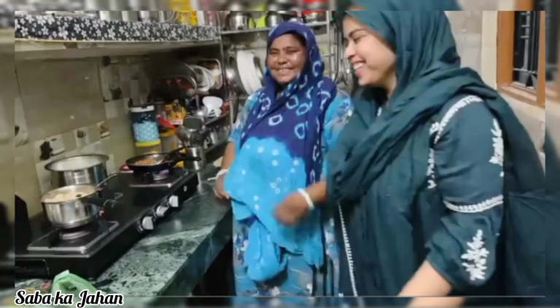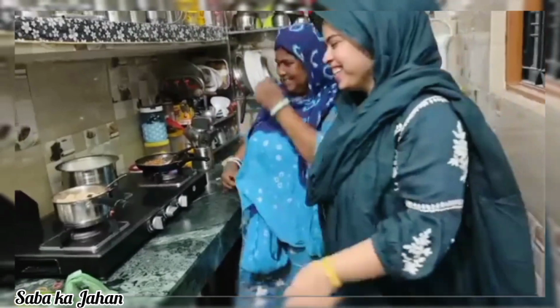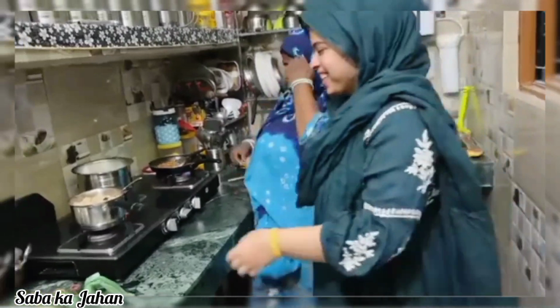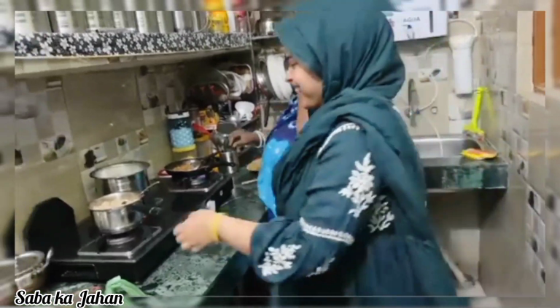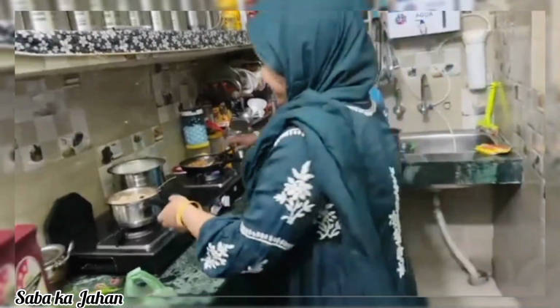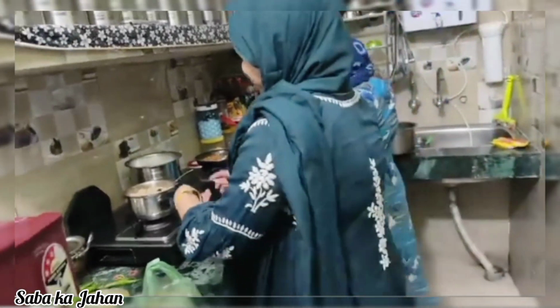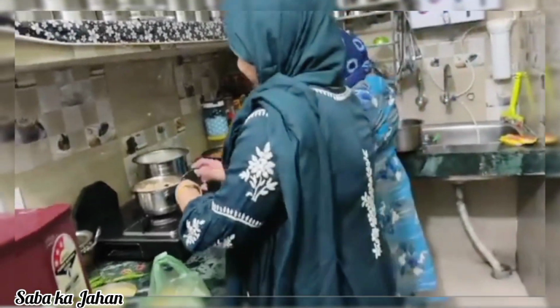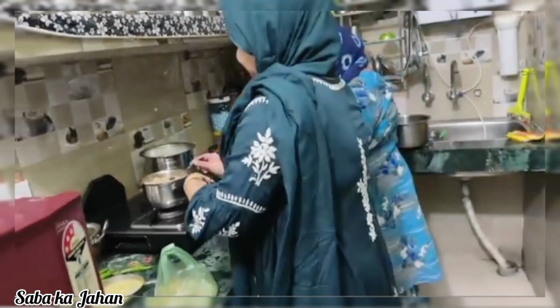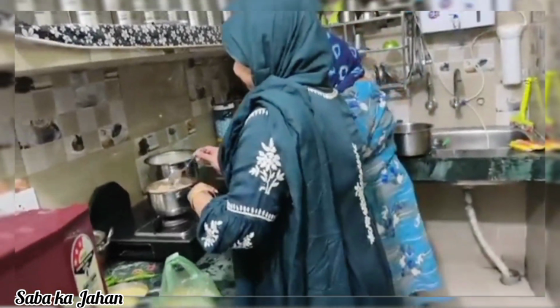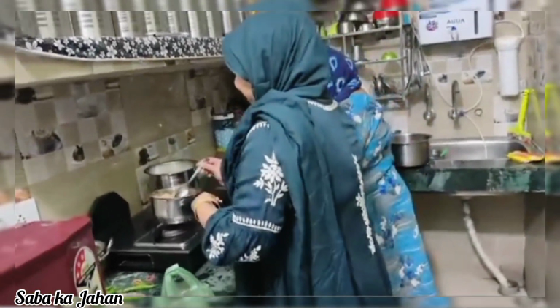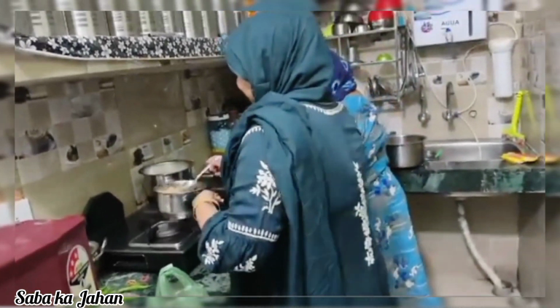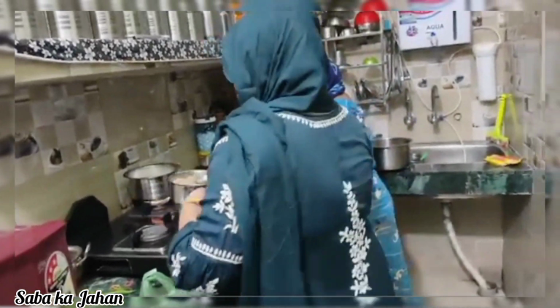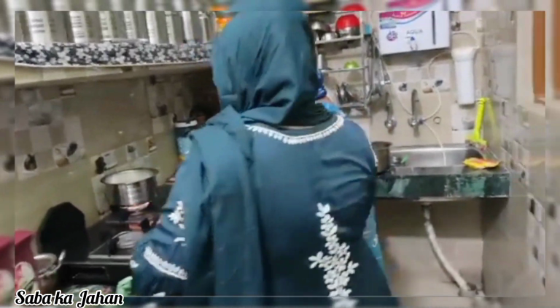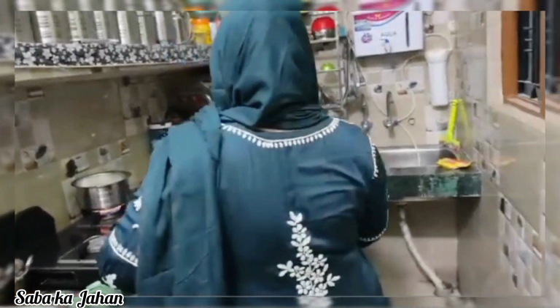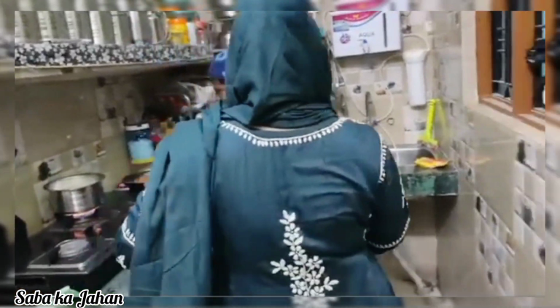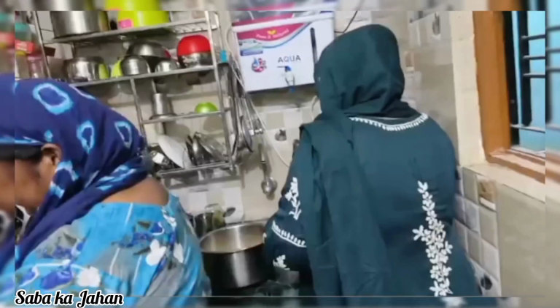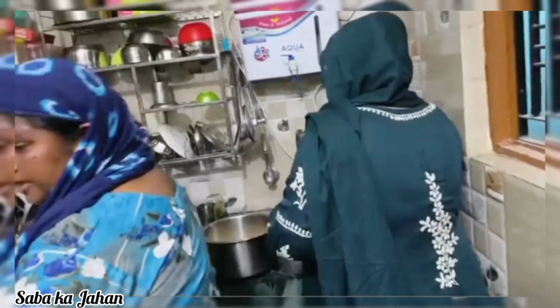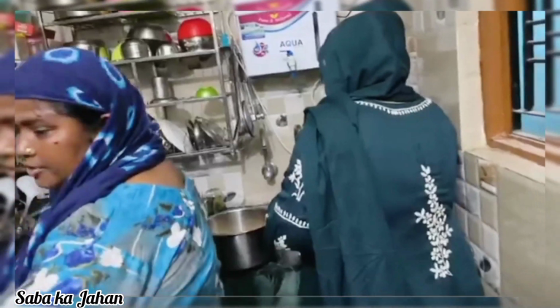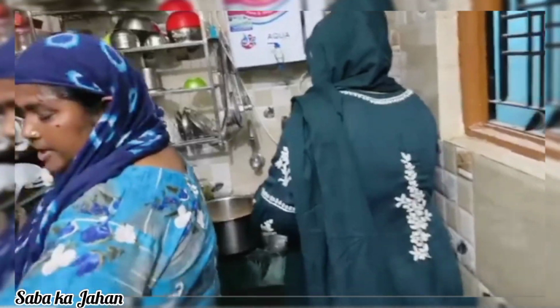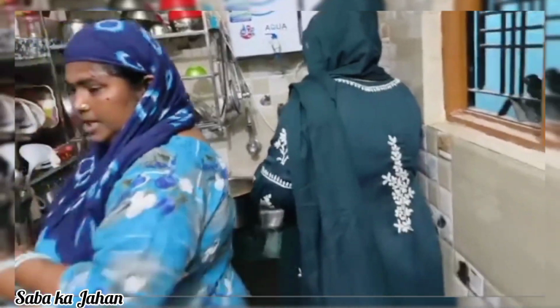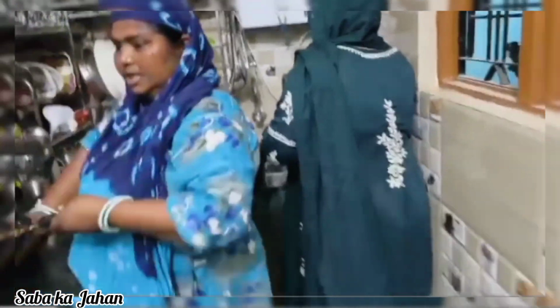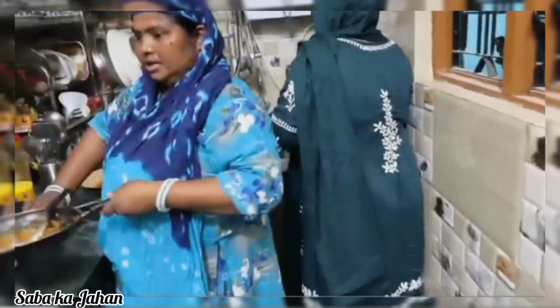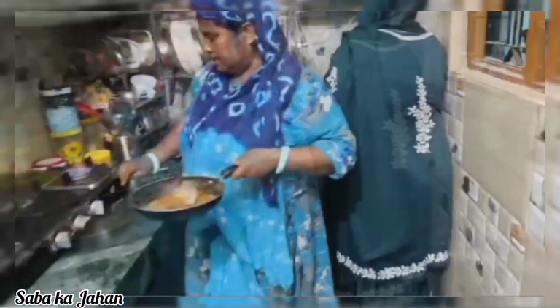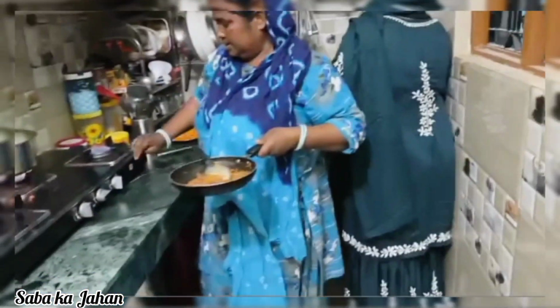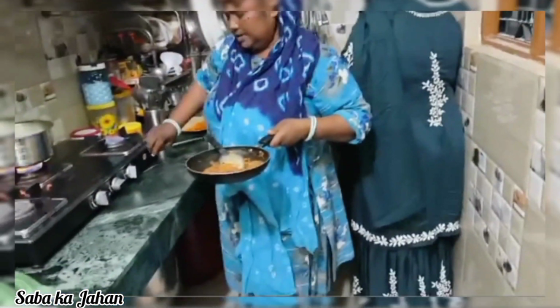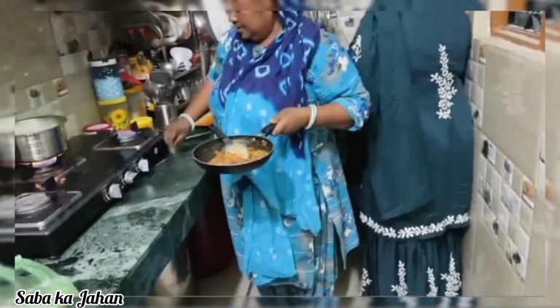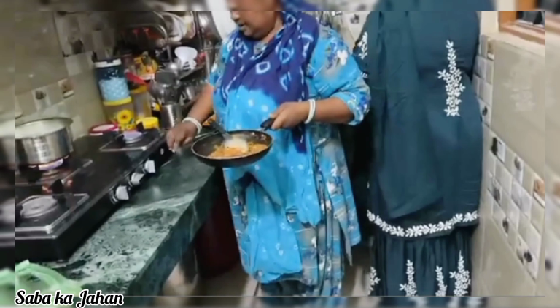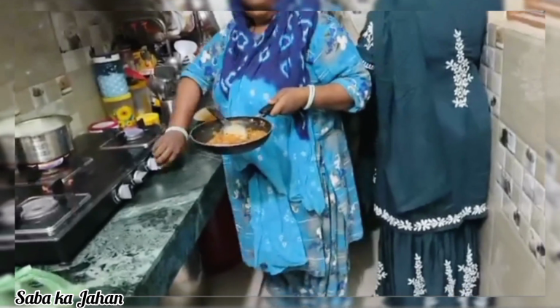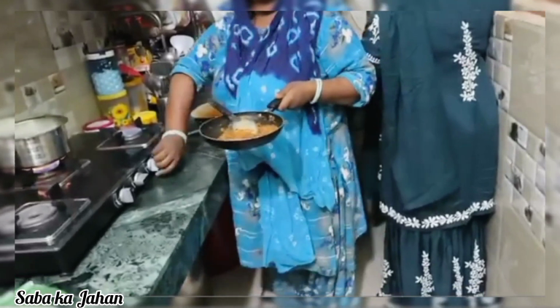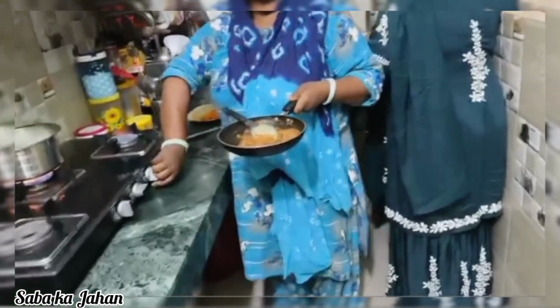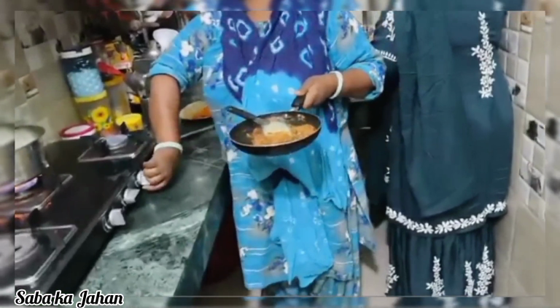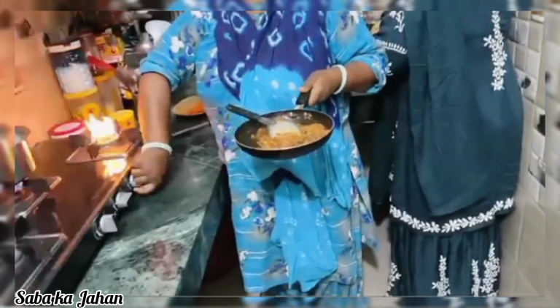This is Rukhsana Akam. I am very happy. This is my favourite chutney.